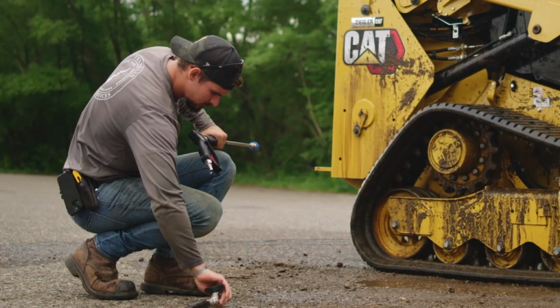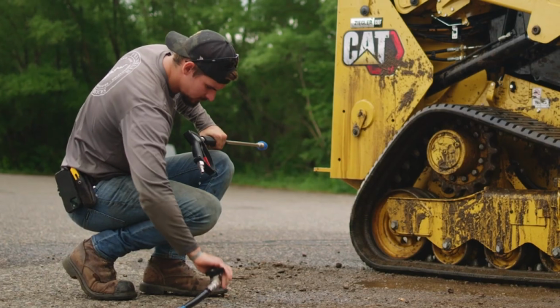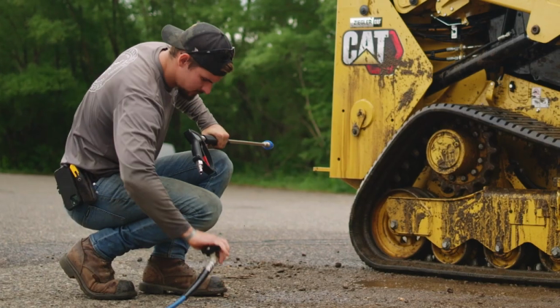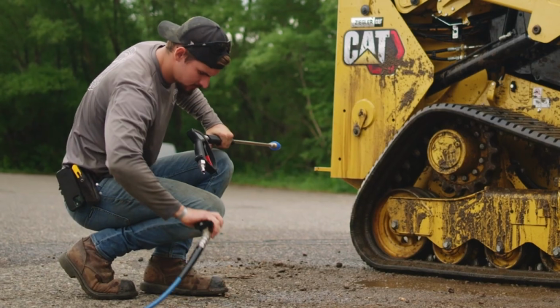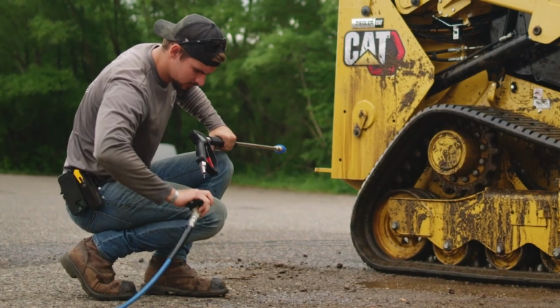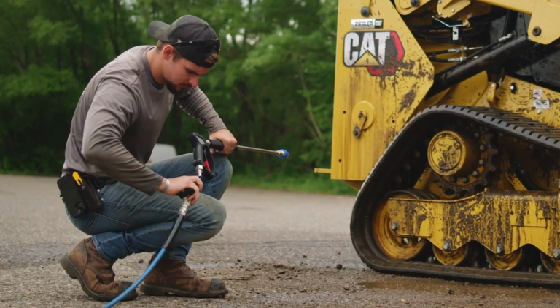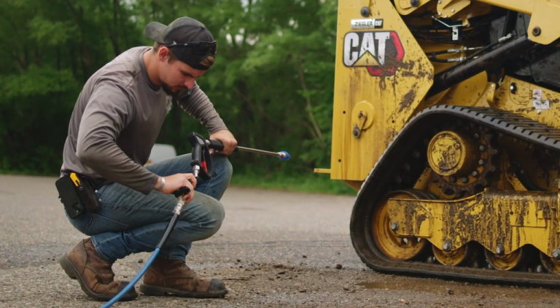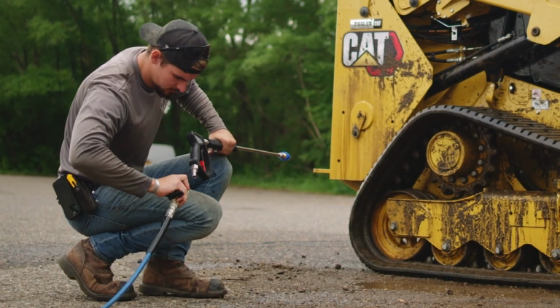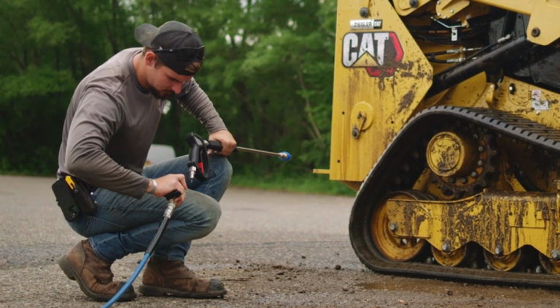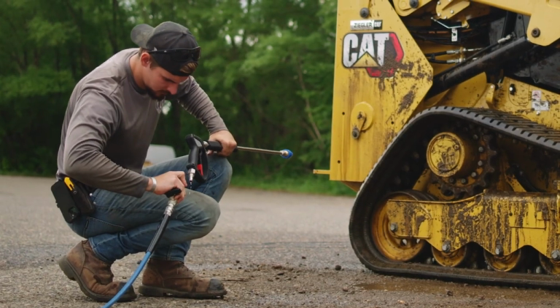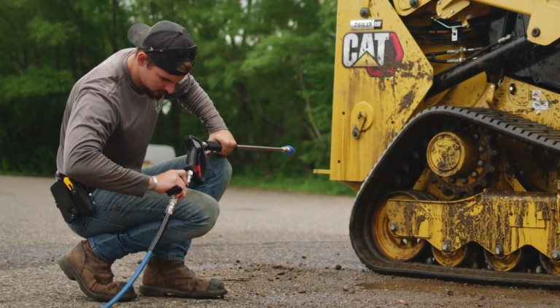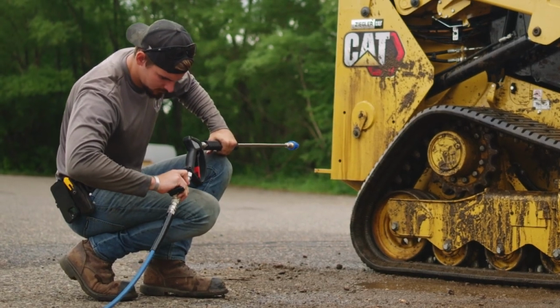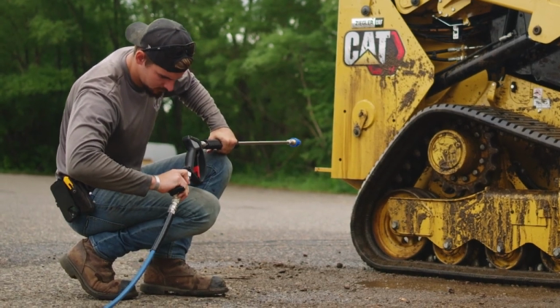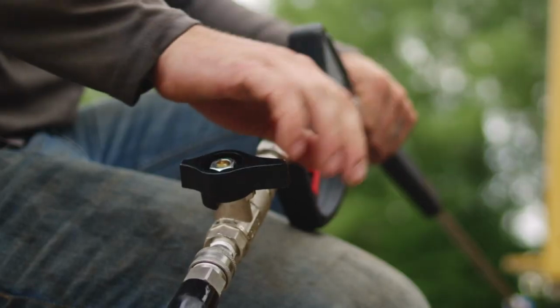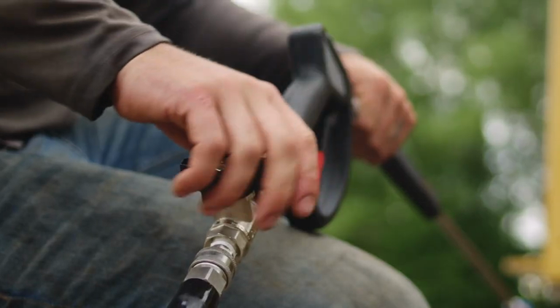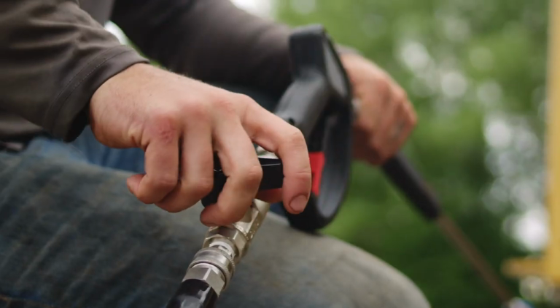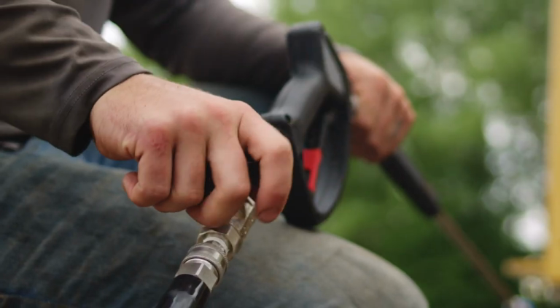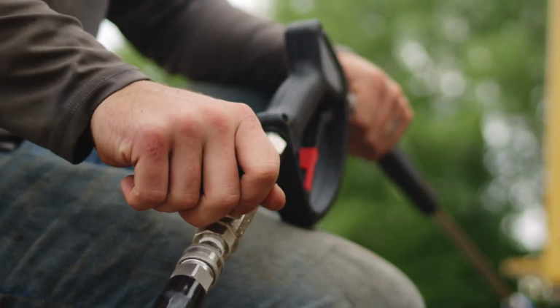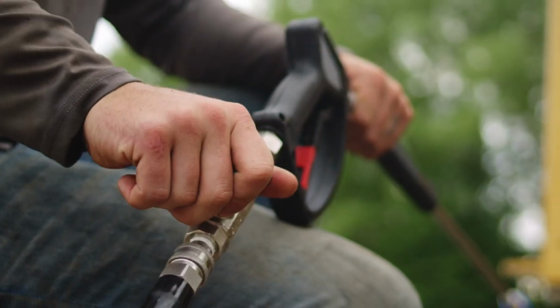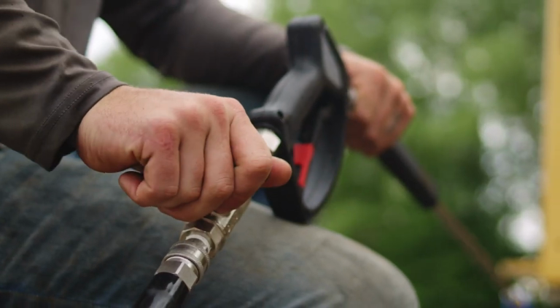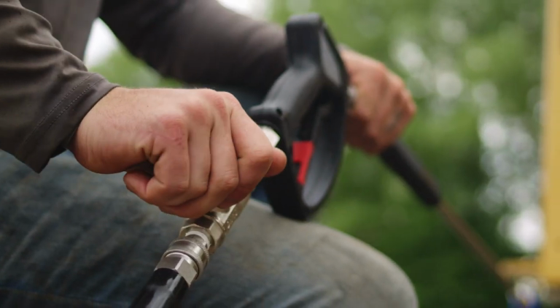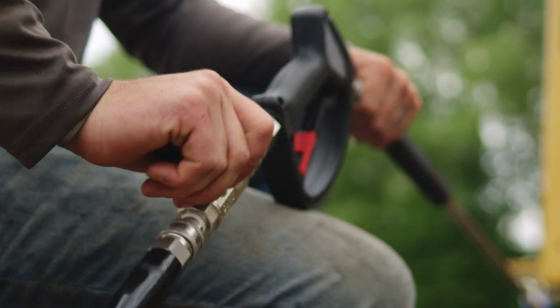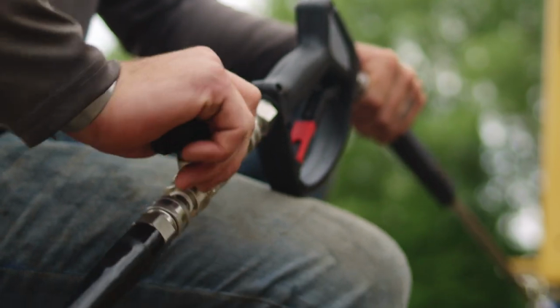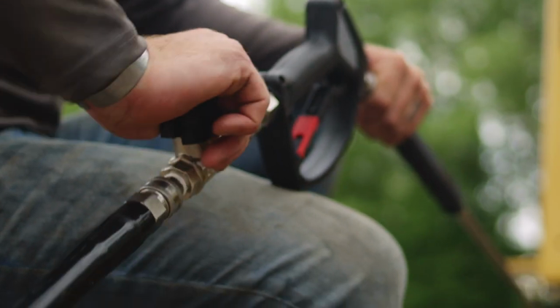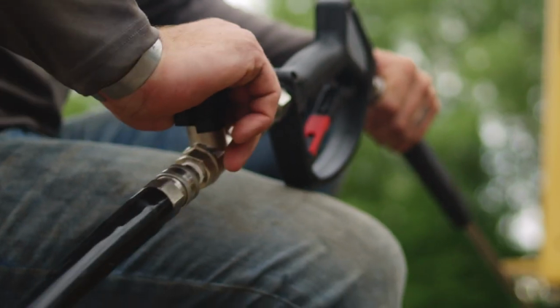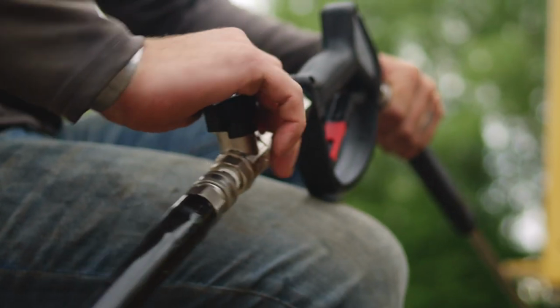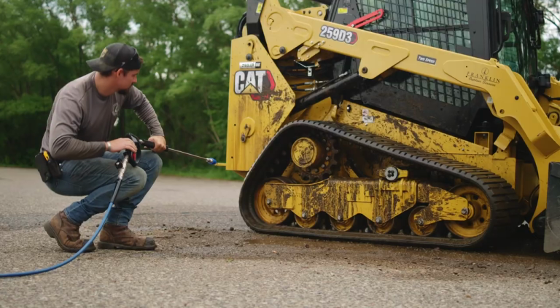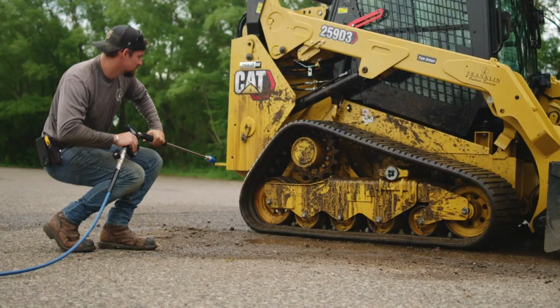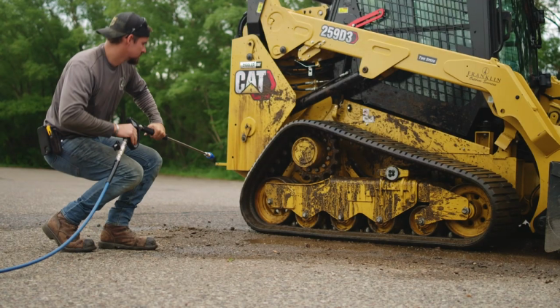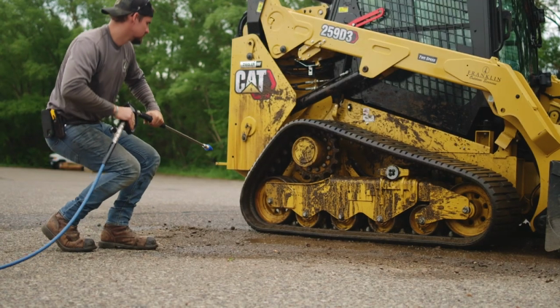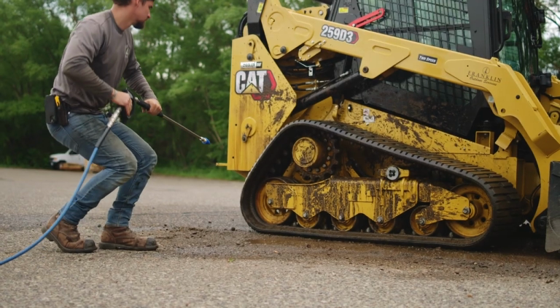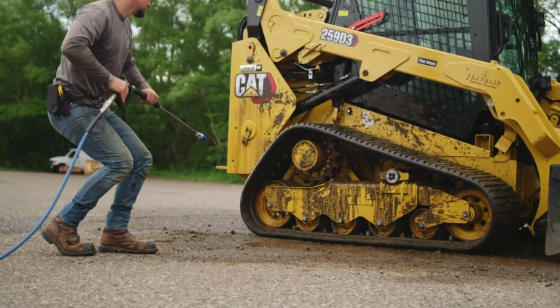Place this sleek ball valve at the base of your spray gun for easy setup swaps, or anywhere else in your 3A system for quick shutoff applications.